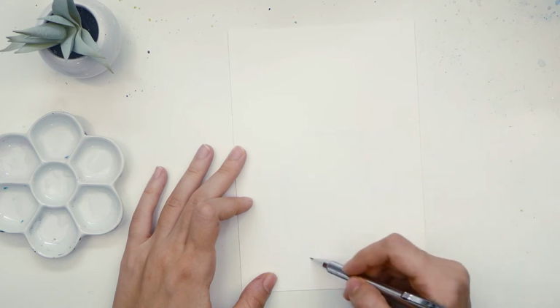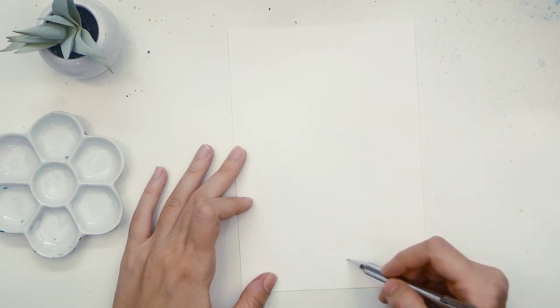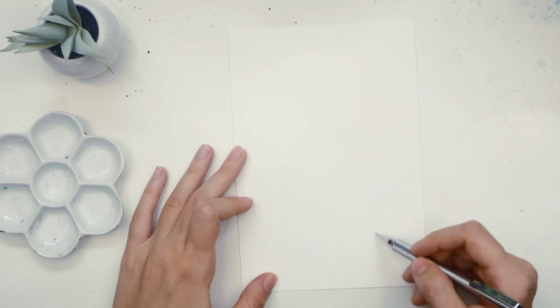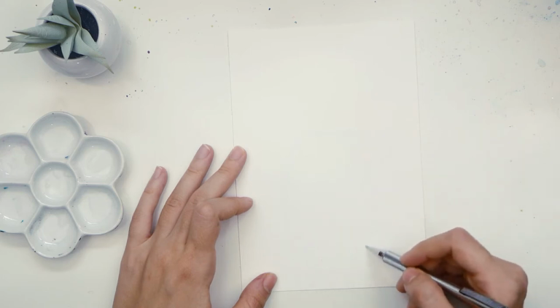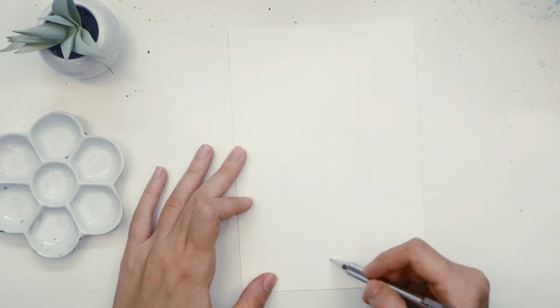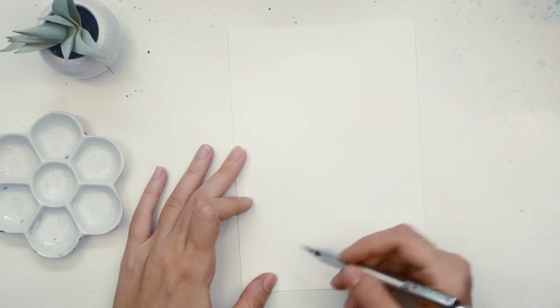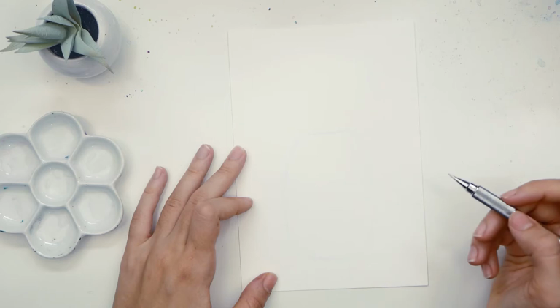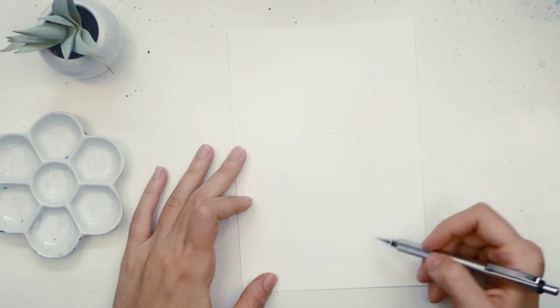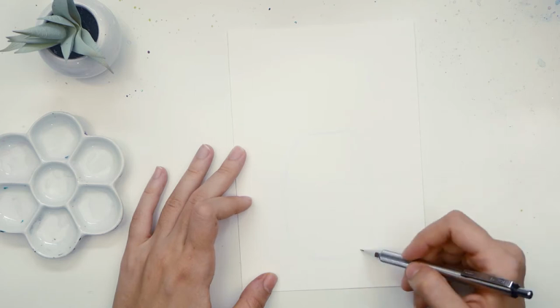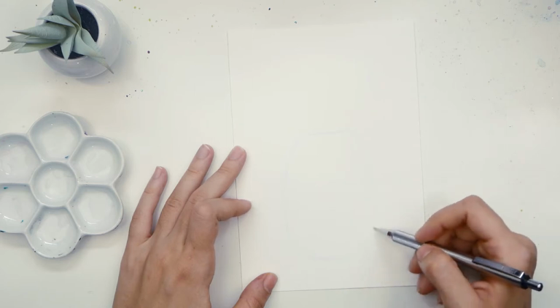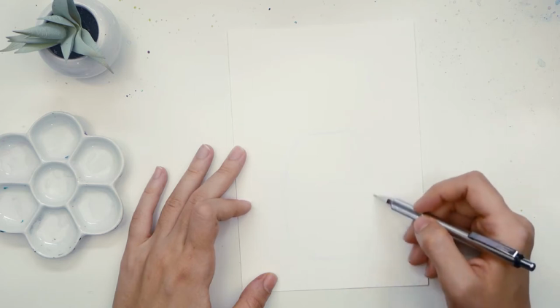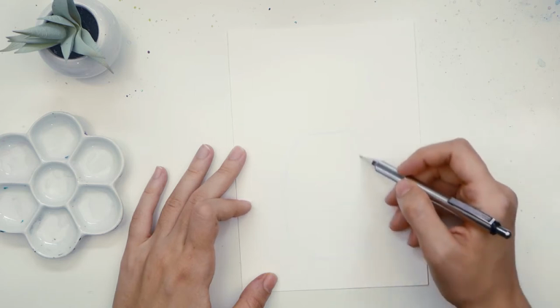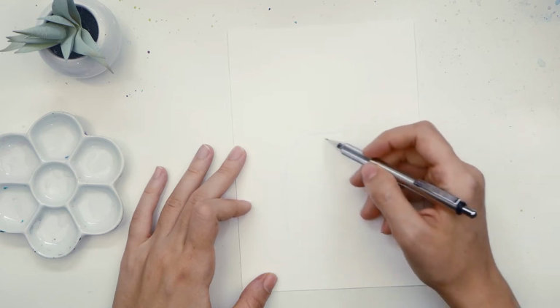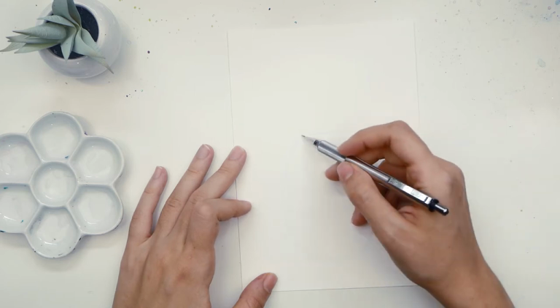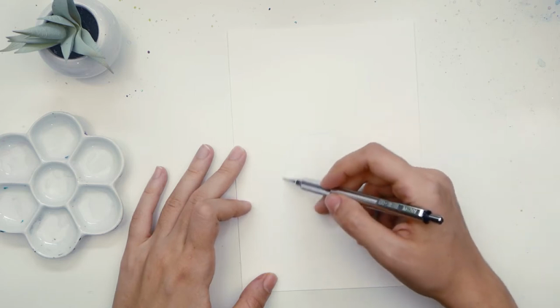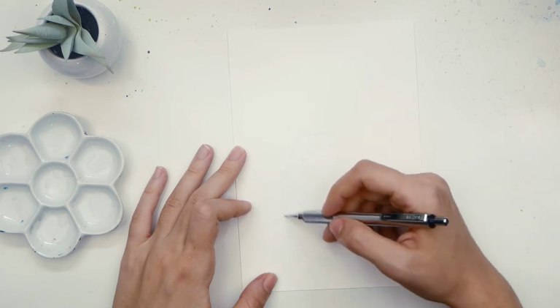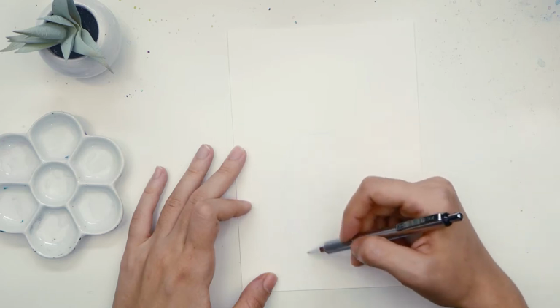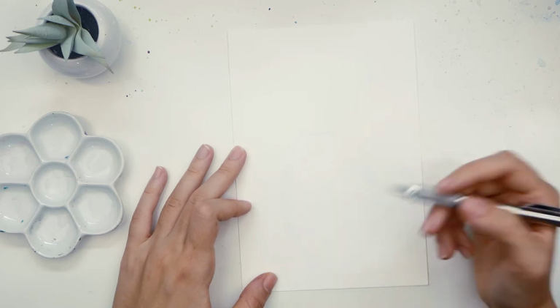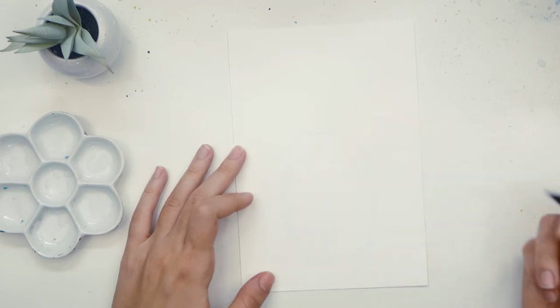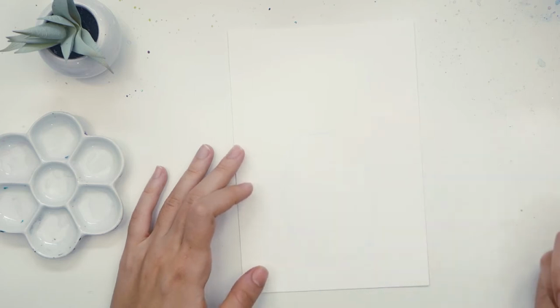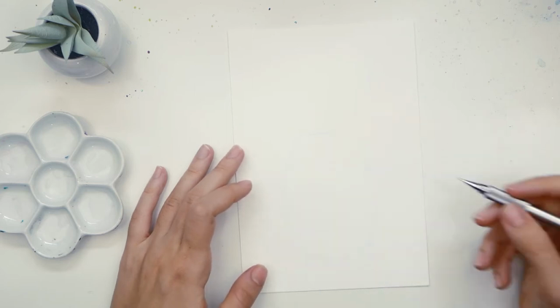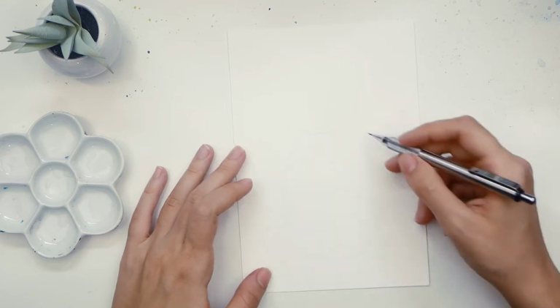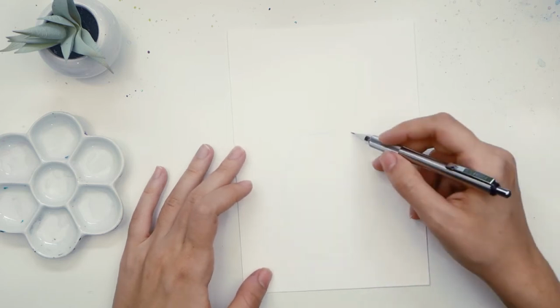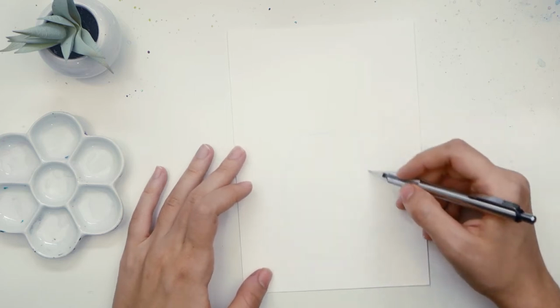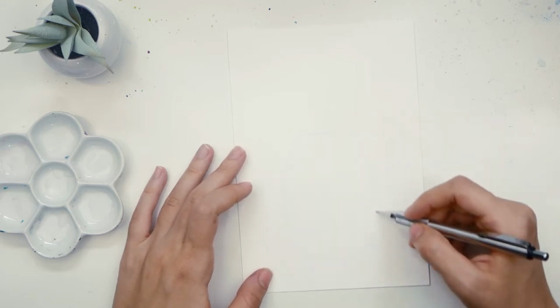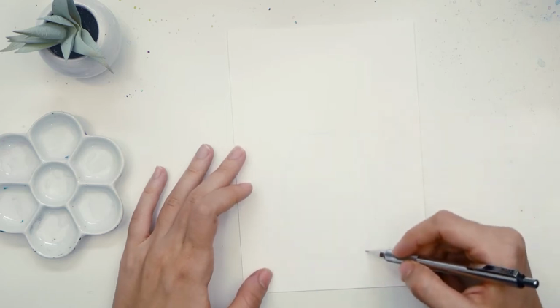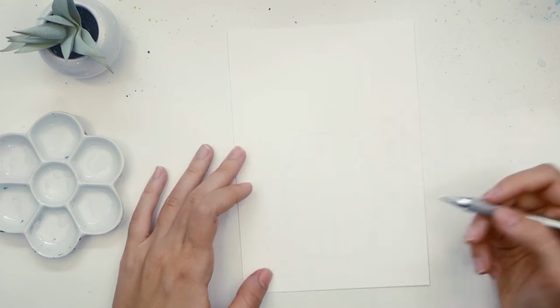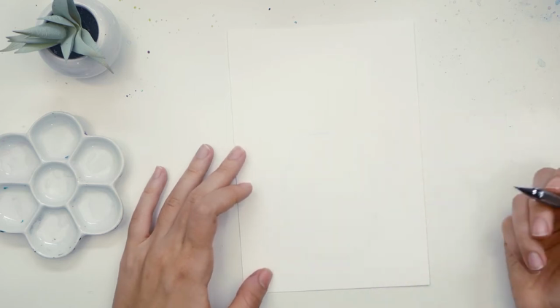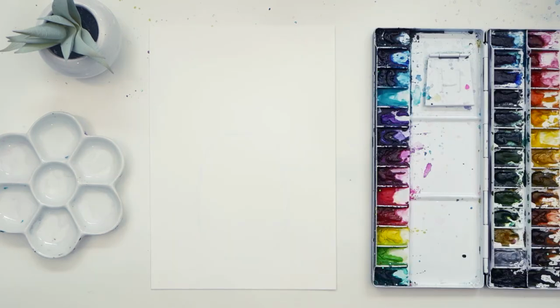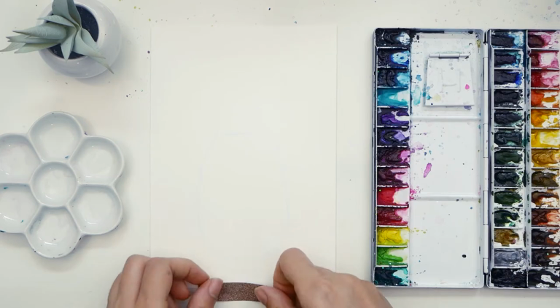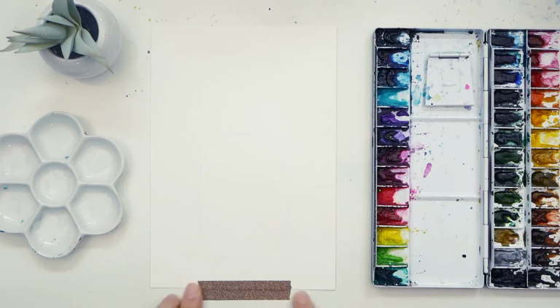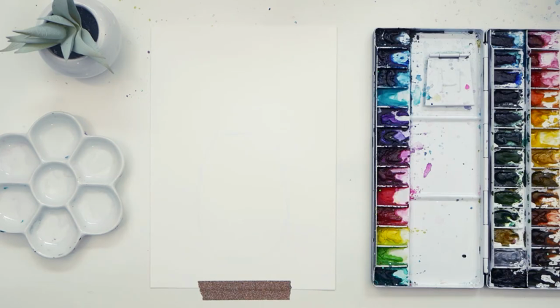Be sure to keep your sketch as light as possible. If you accidentally darken it too much, just go over it with an eraser to lighten.